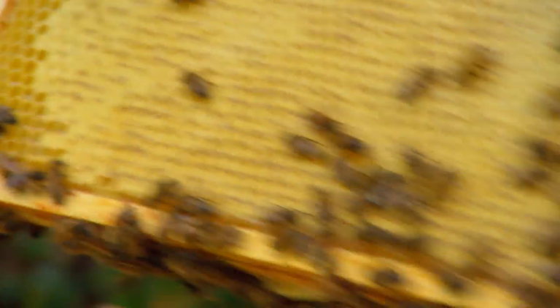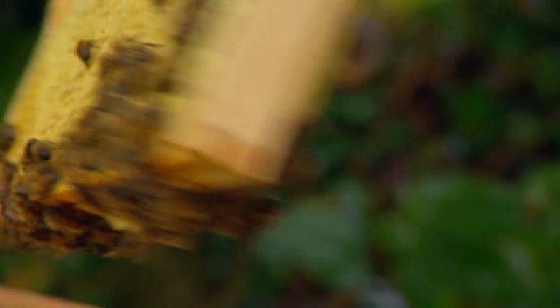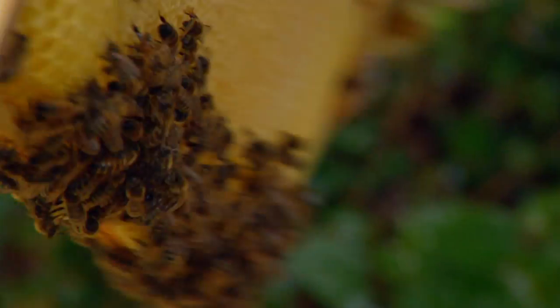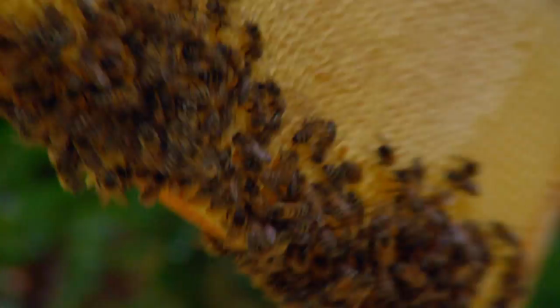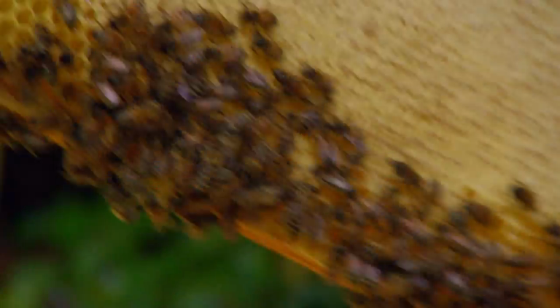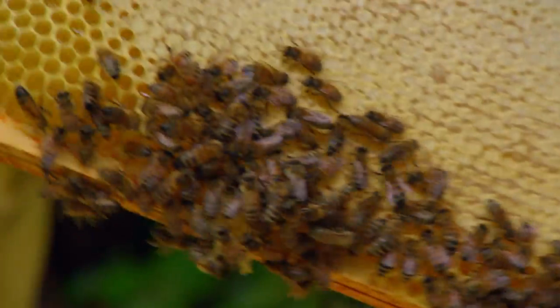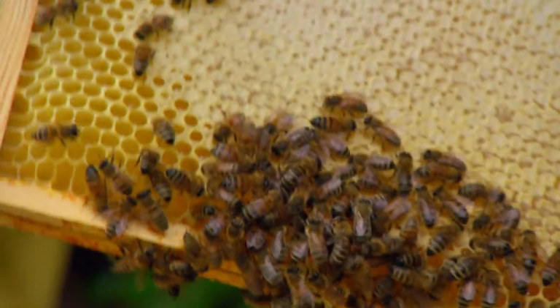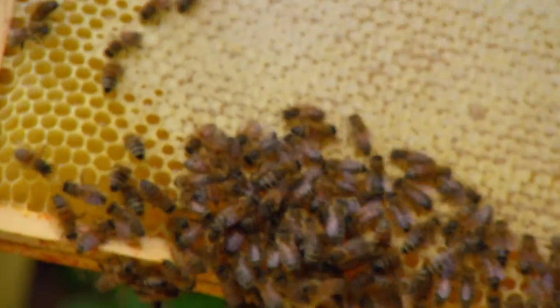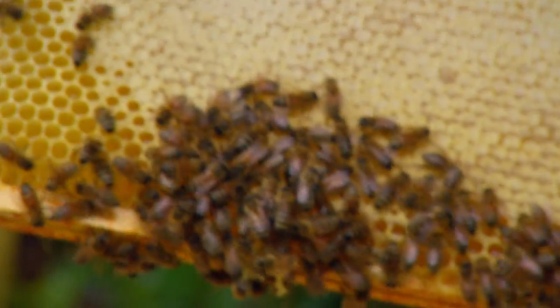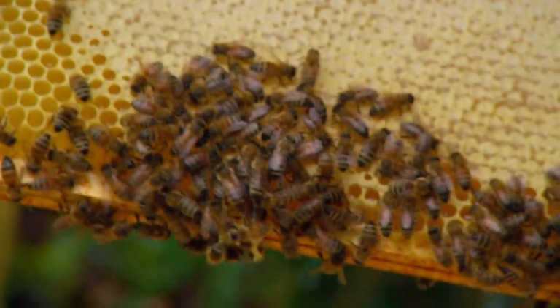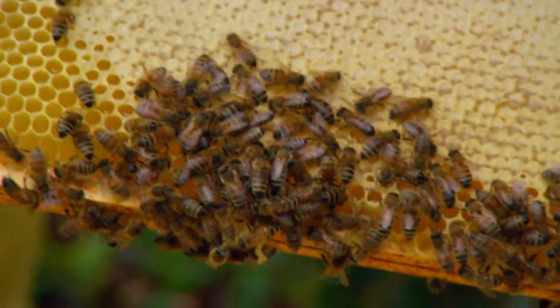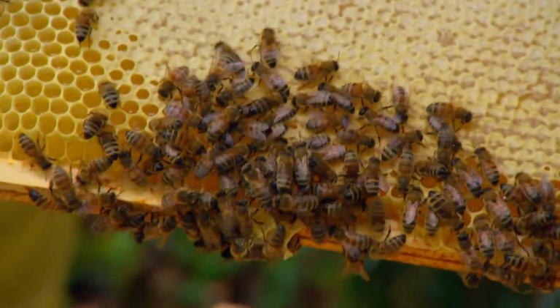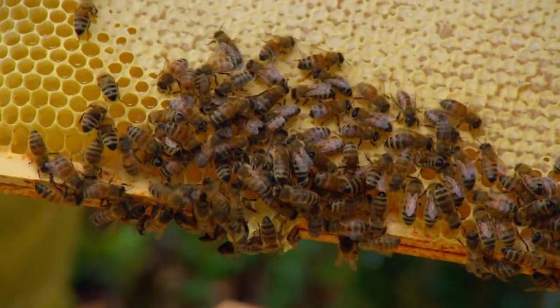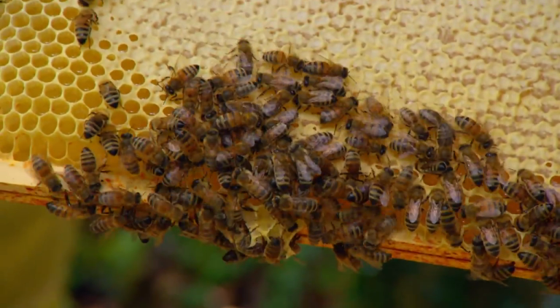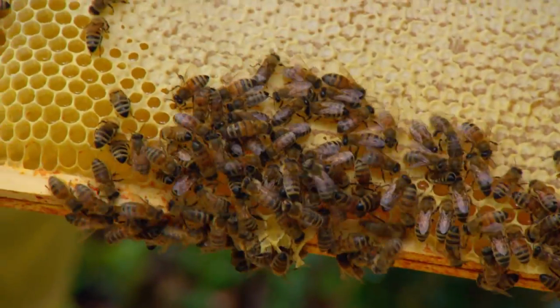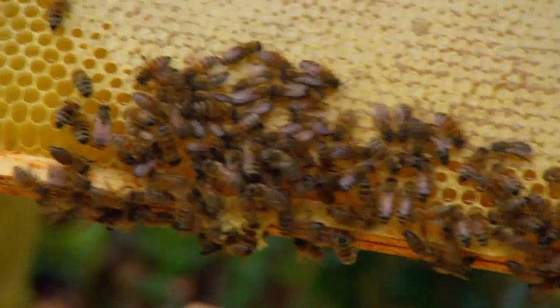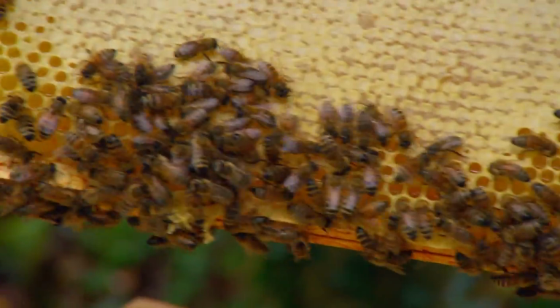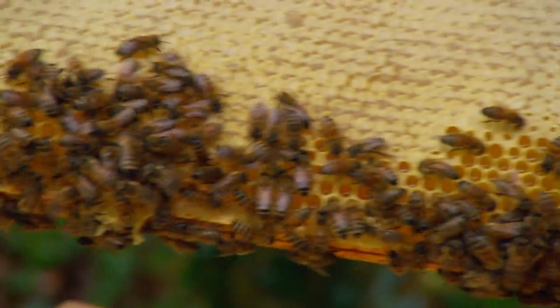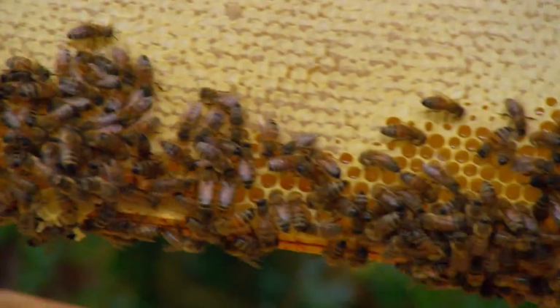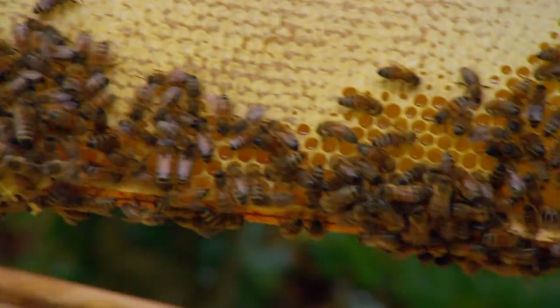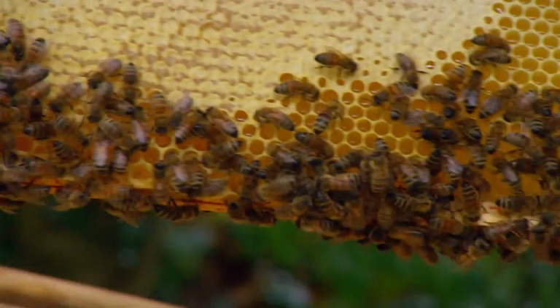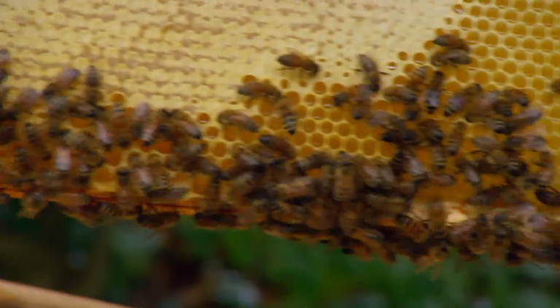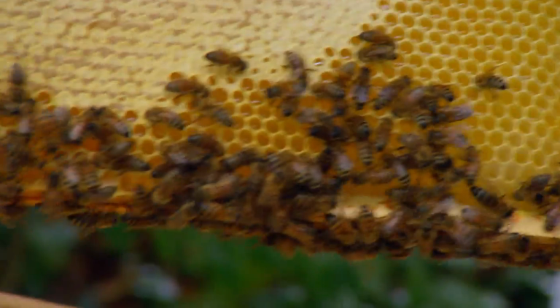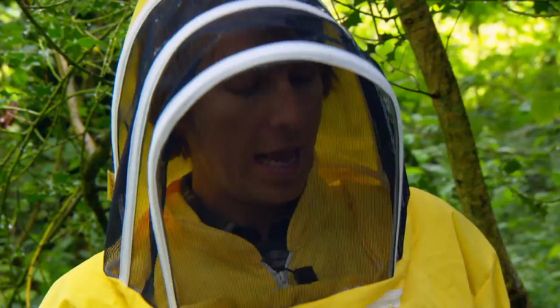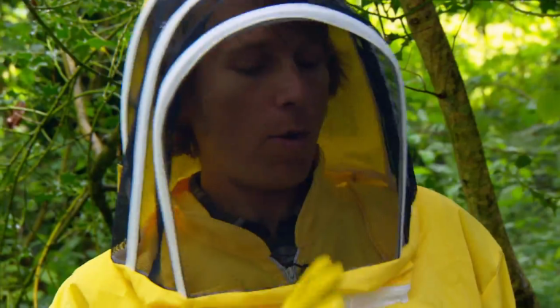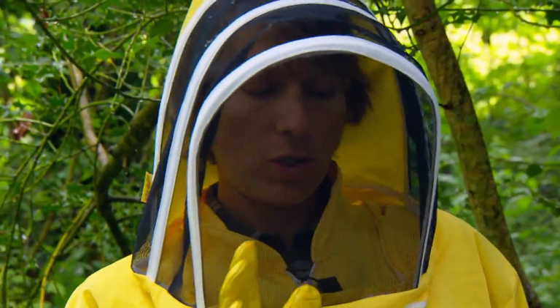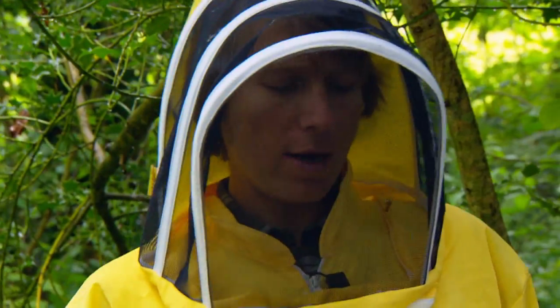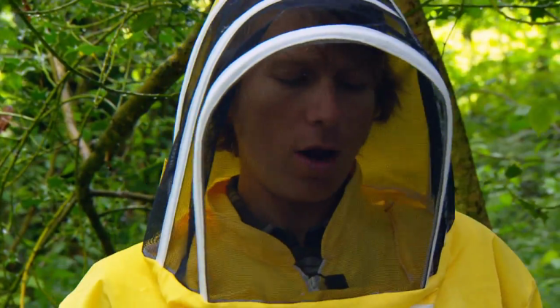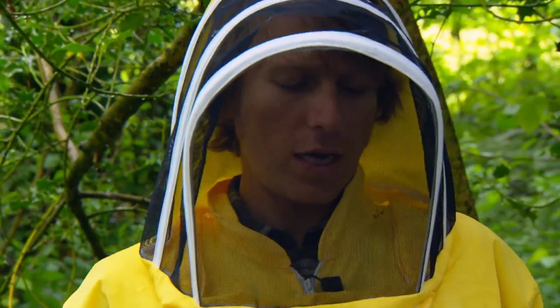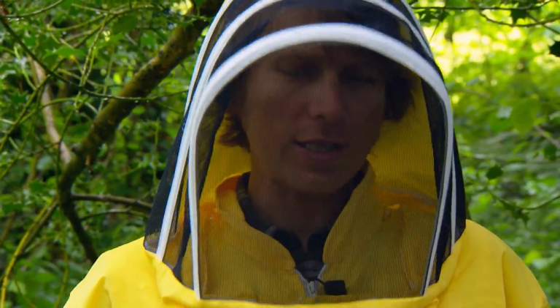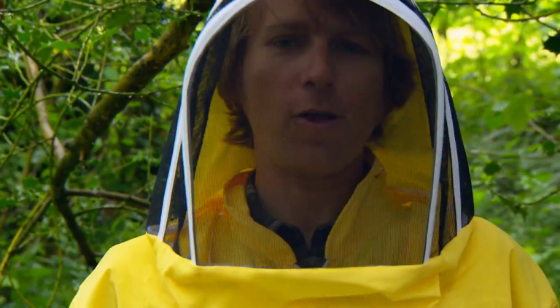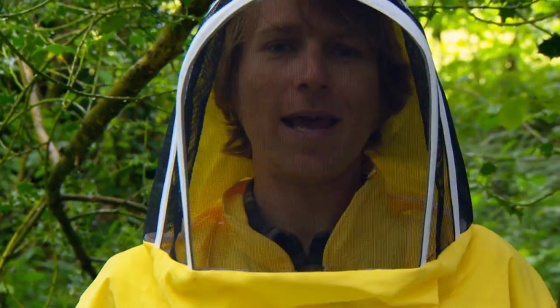Look, this is where the bees make their honey. We won't take all of it, just a little bit.